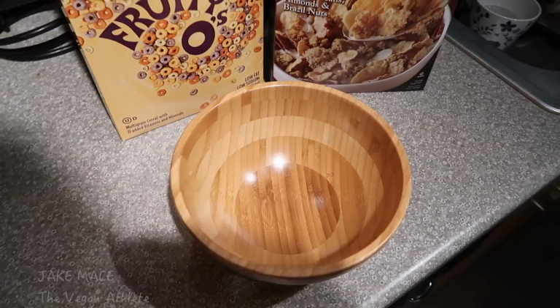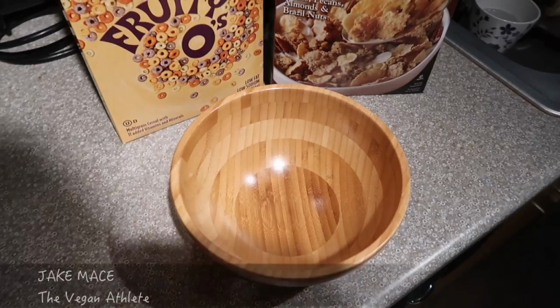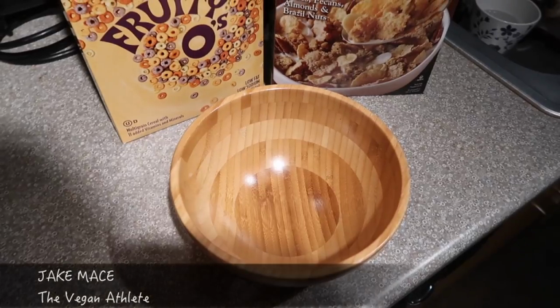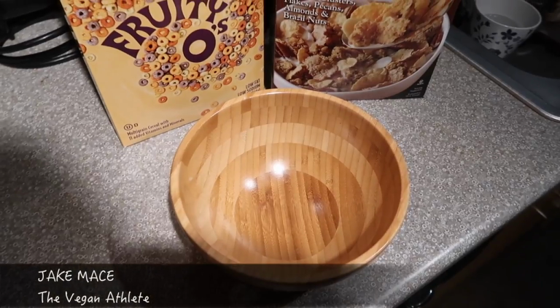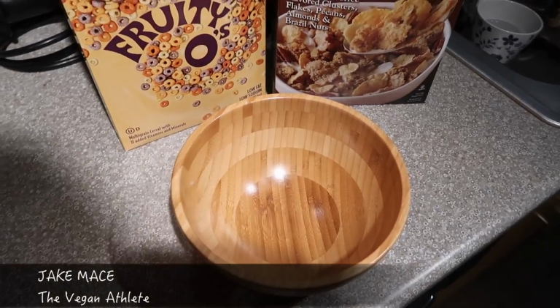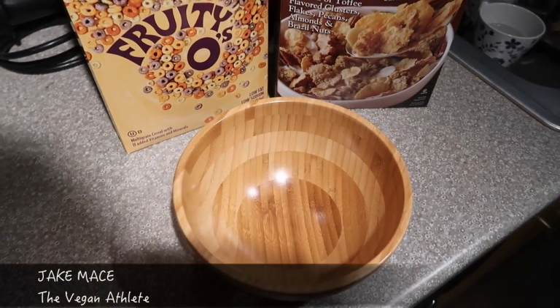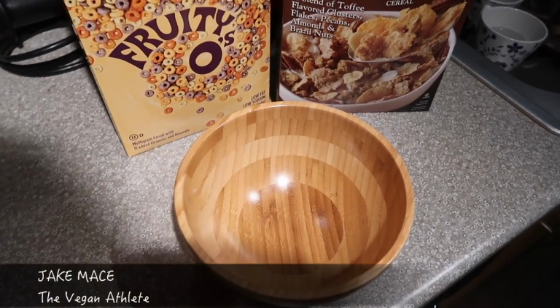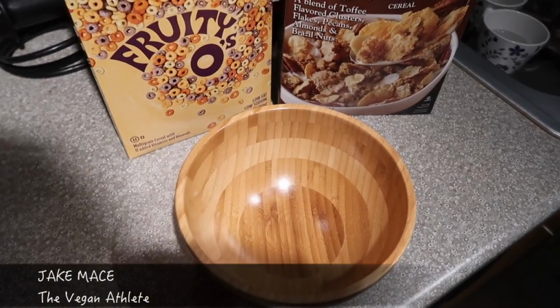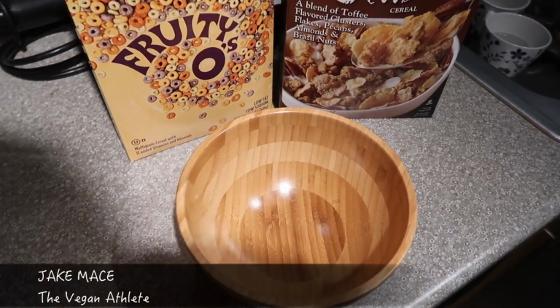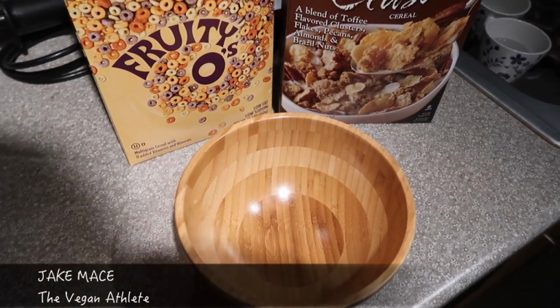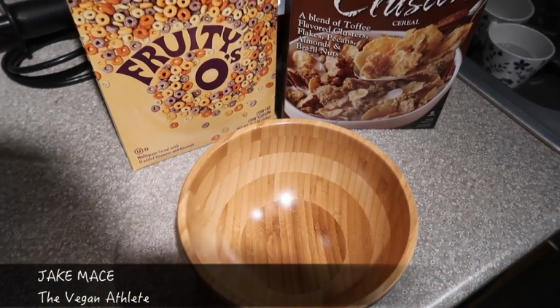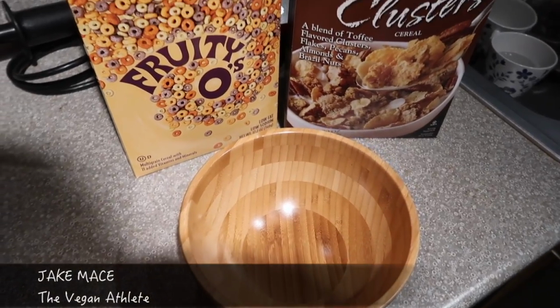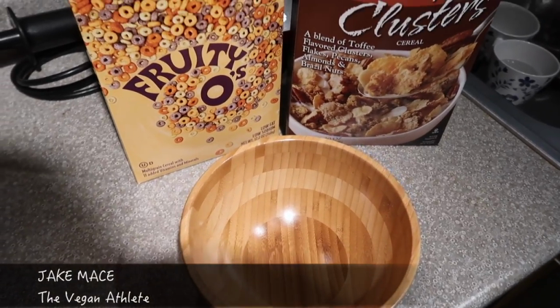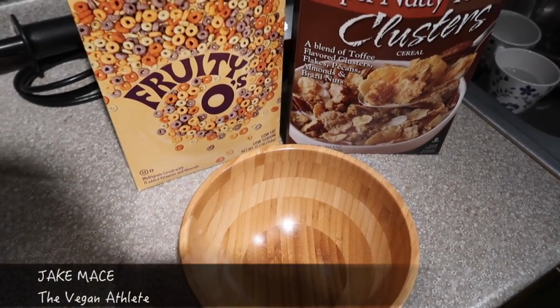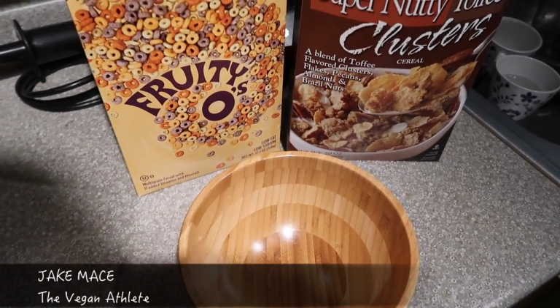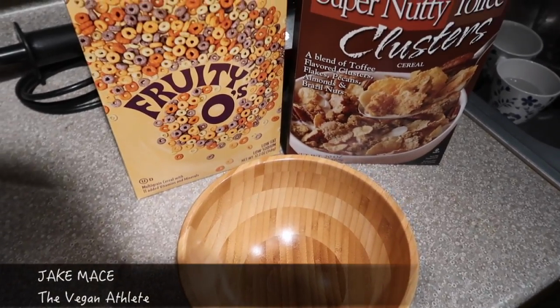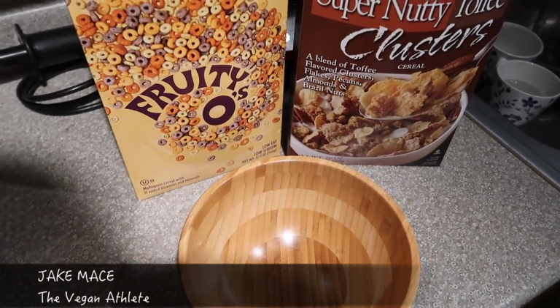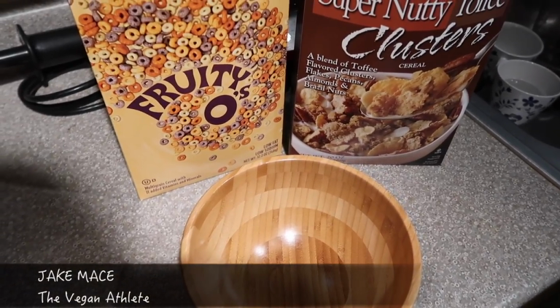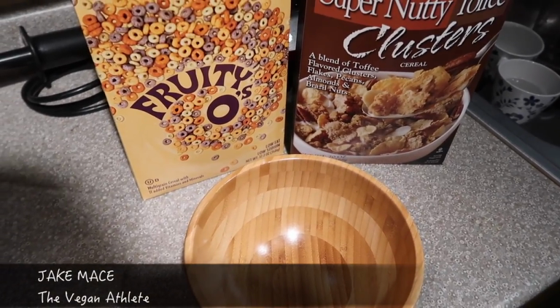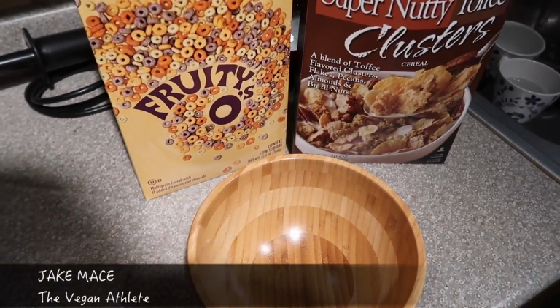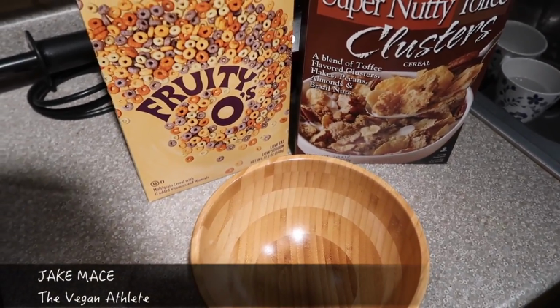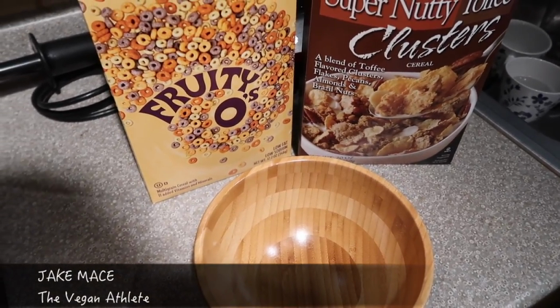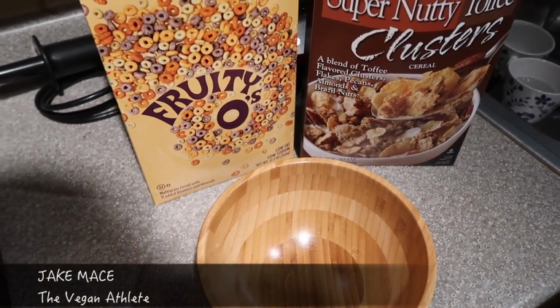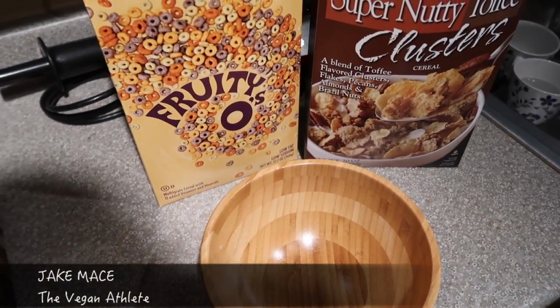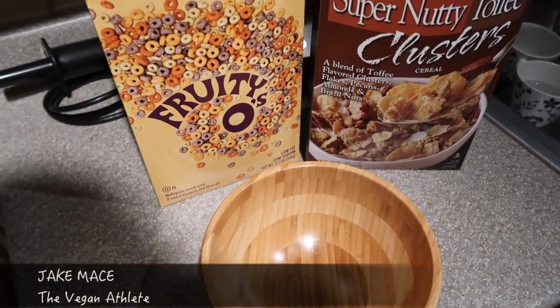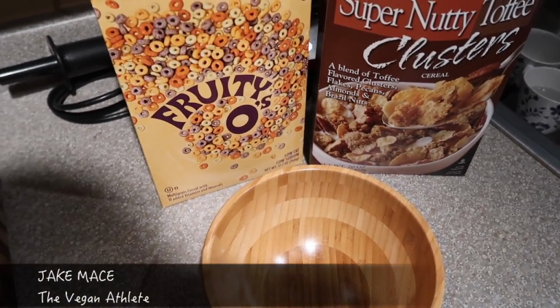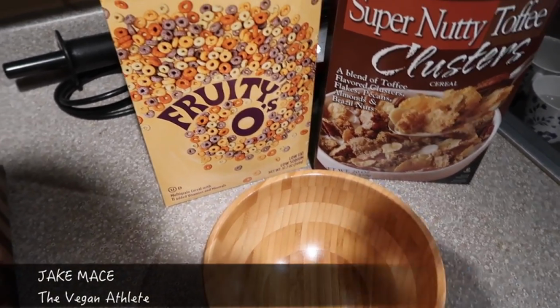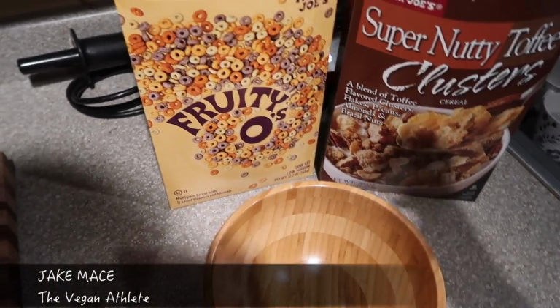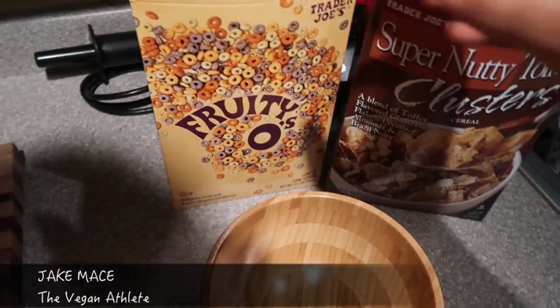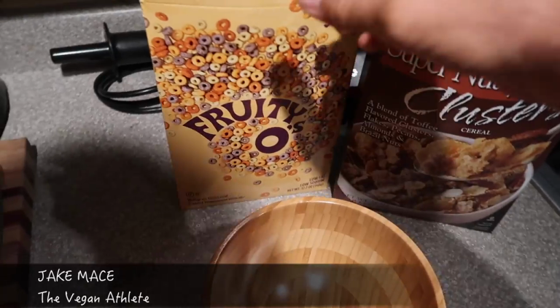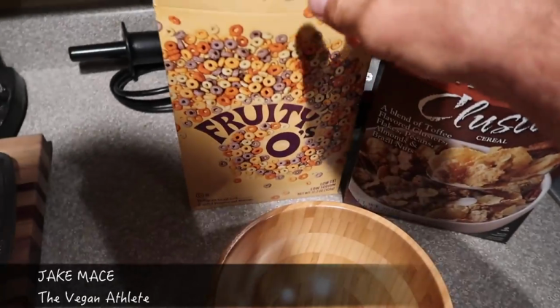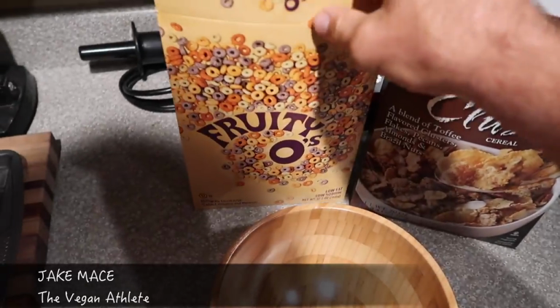Hey guys, good morning. It's super early. It's Jake Mace, The Vegan Athlete, going to show you guys what I eat in a day today. Starting with breakfast.